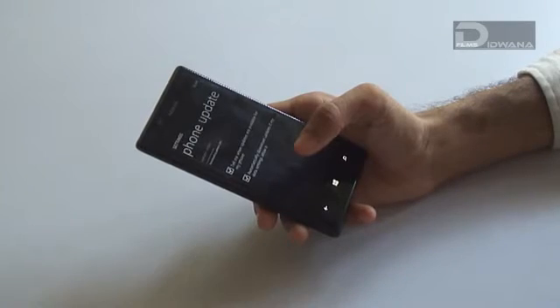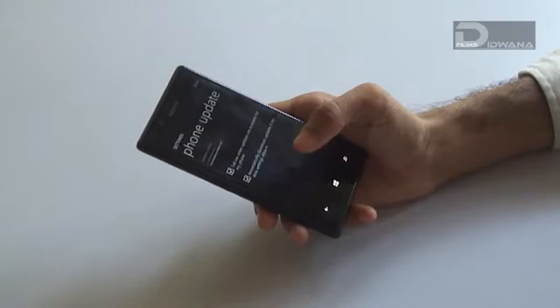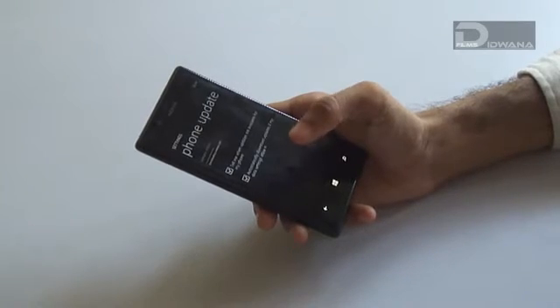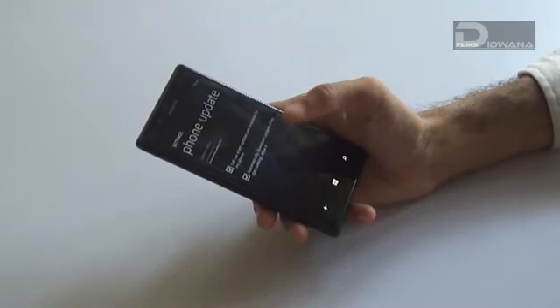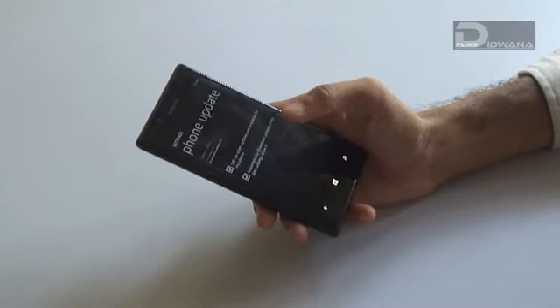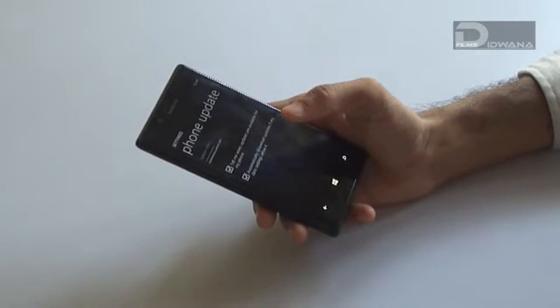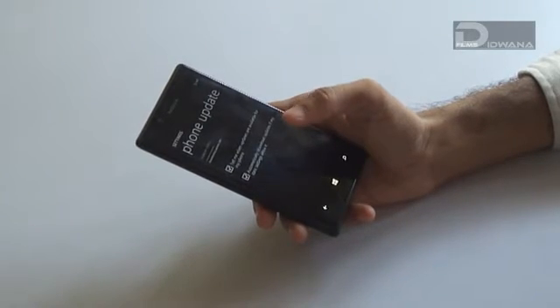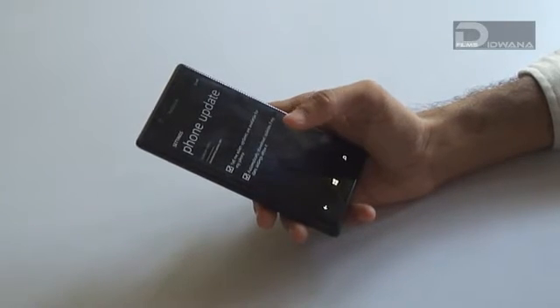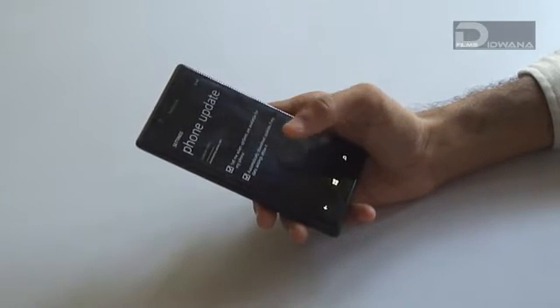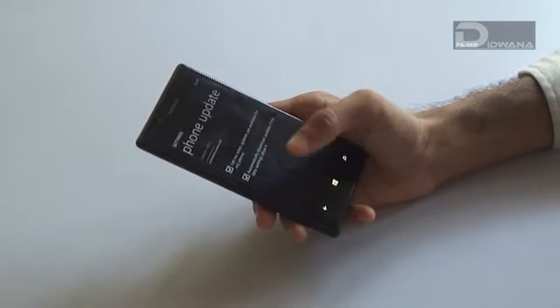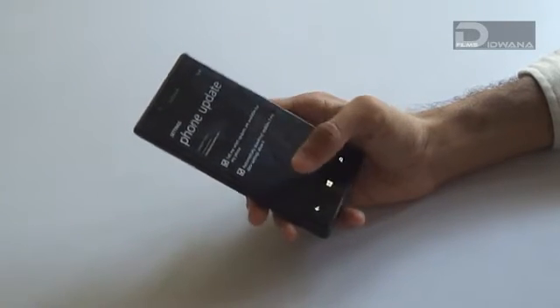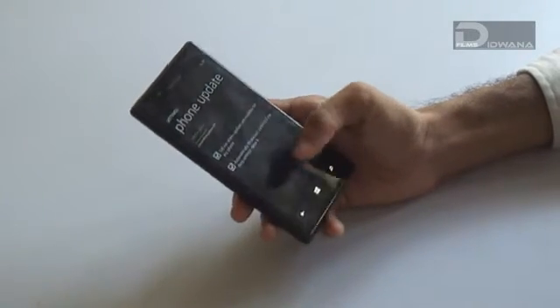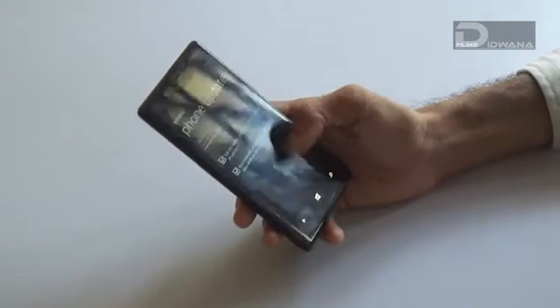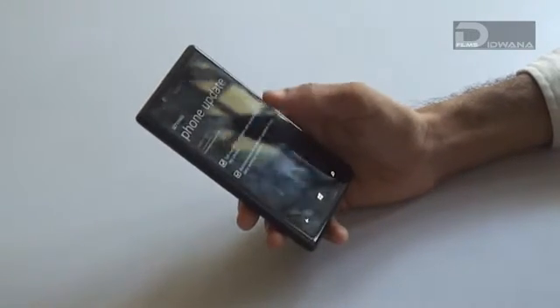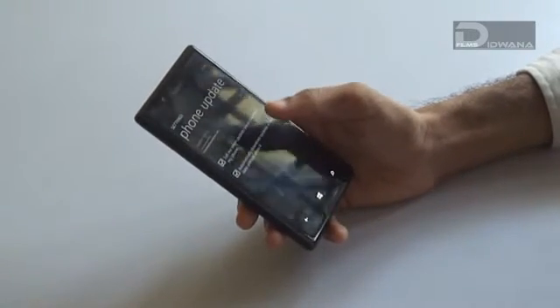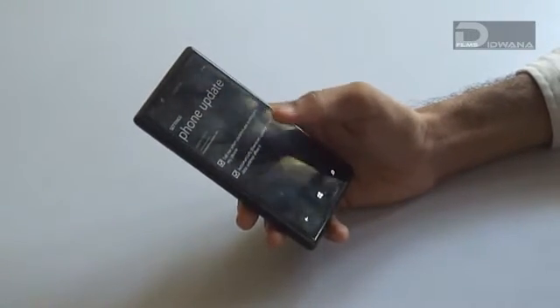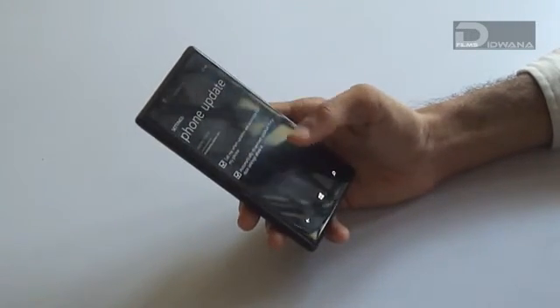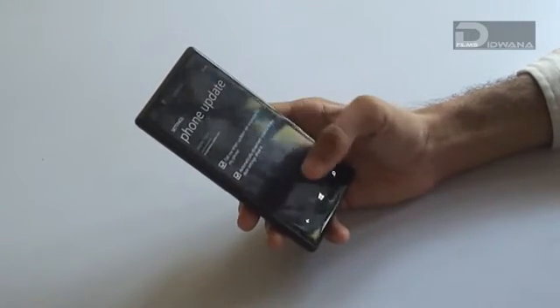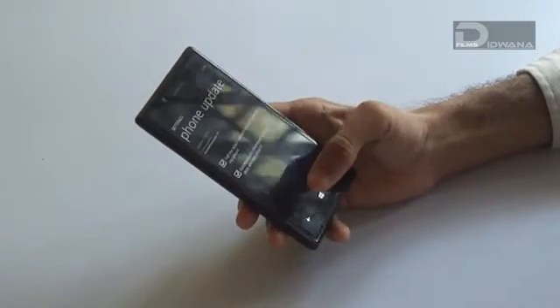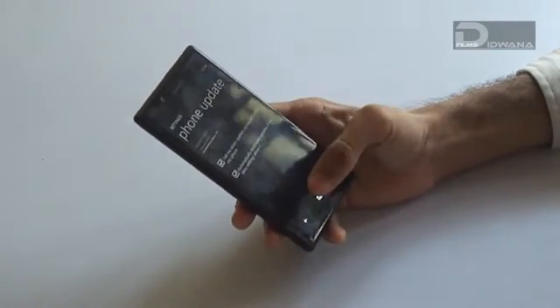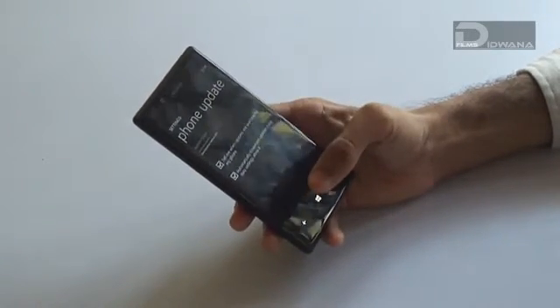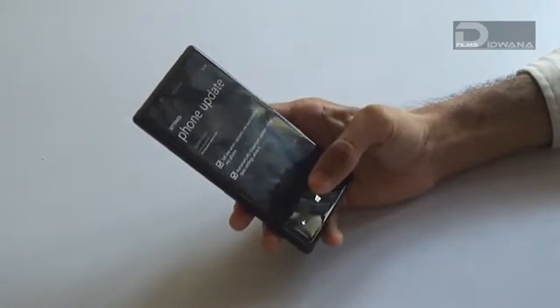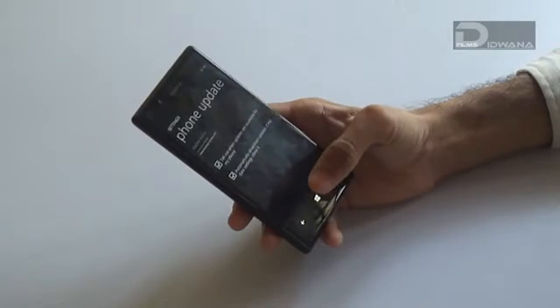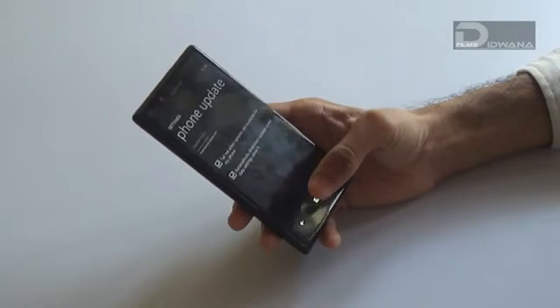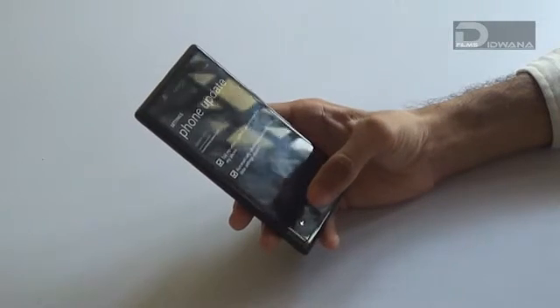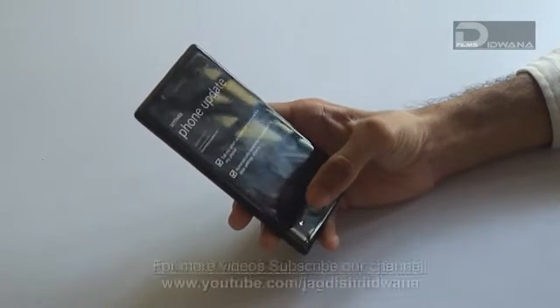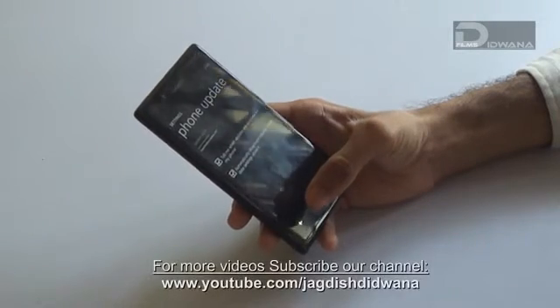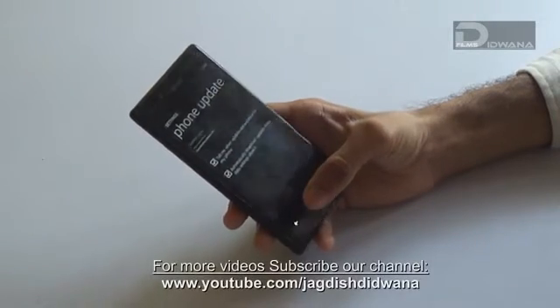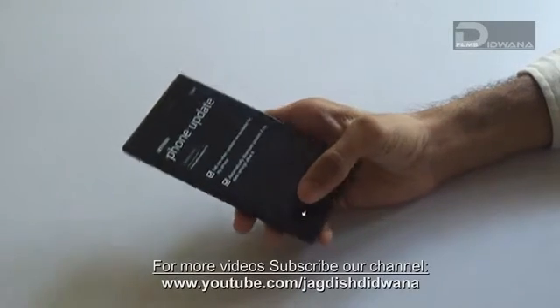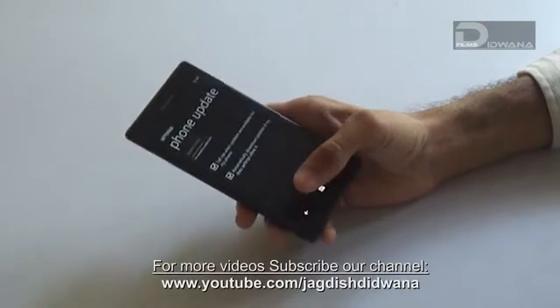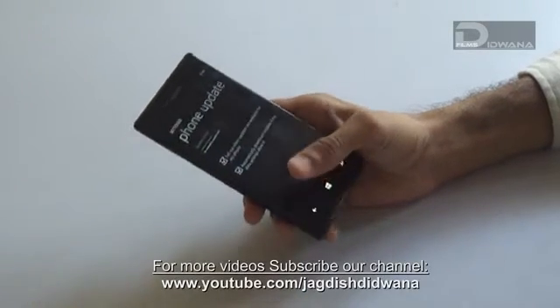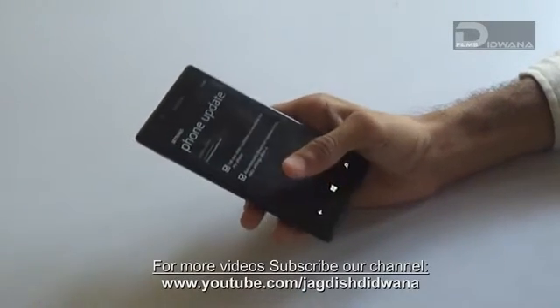You do not need to take any backup while you are updating with the help of Wi-Fi. All your data will remain as it is.